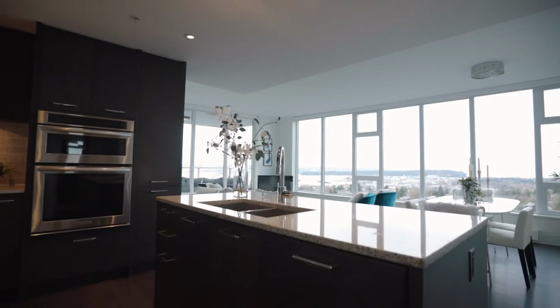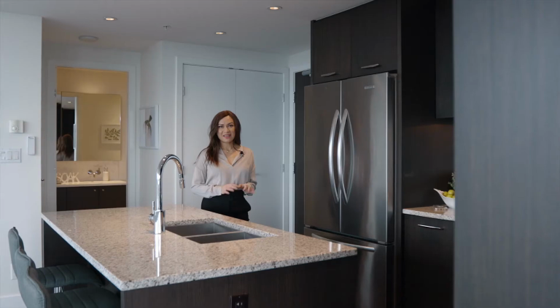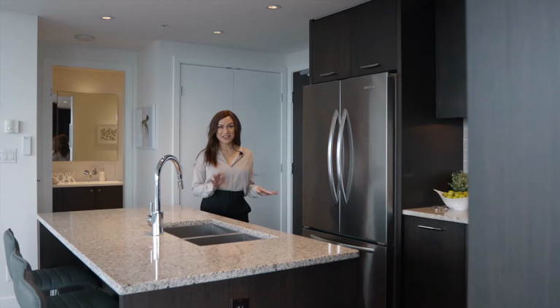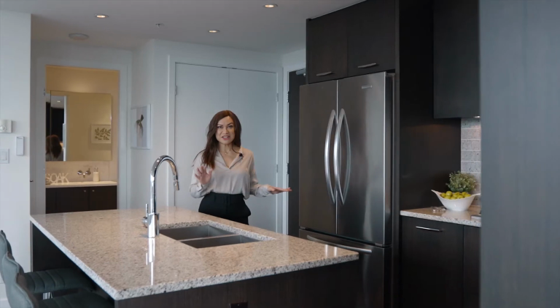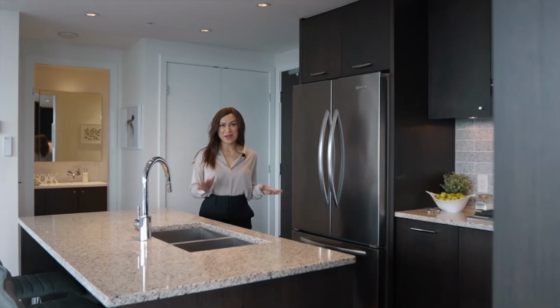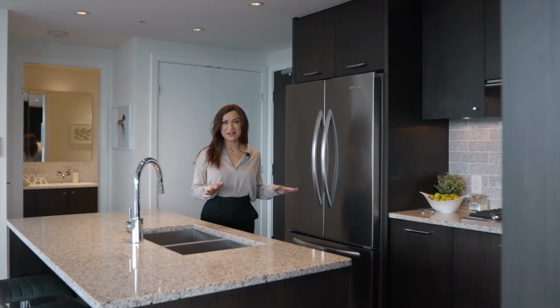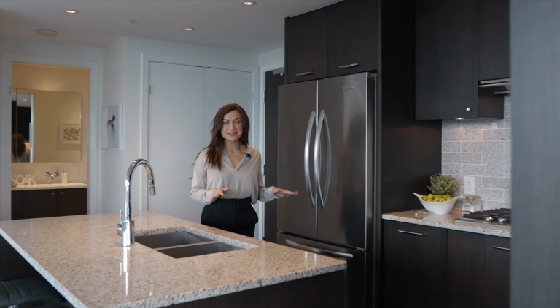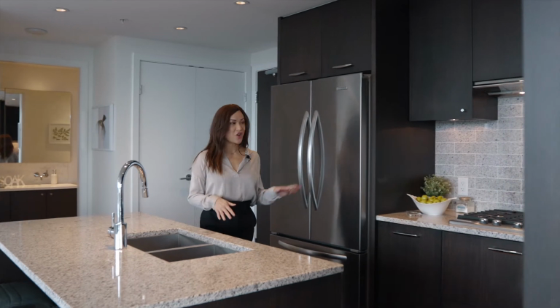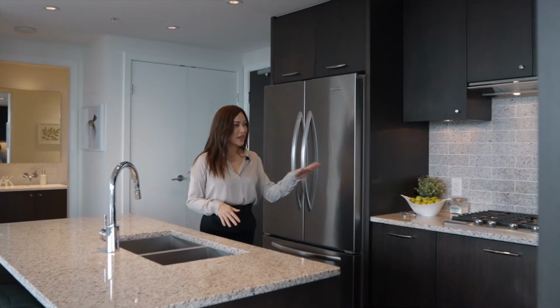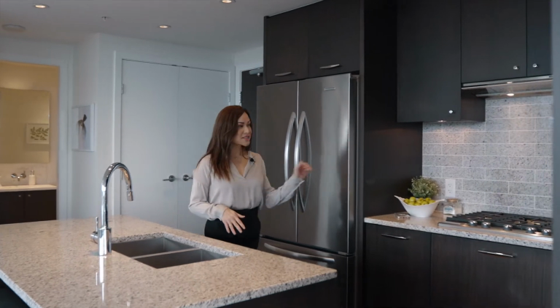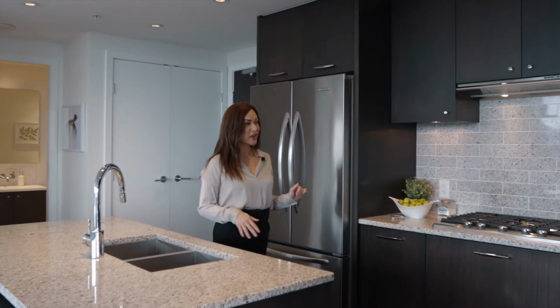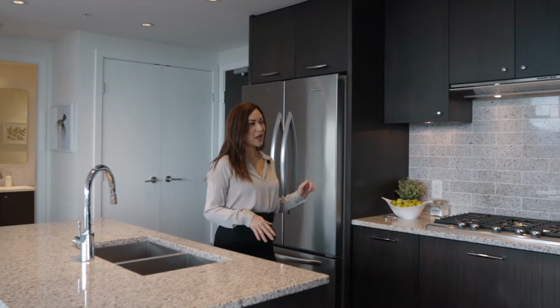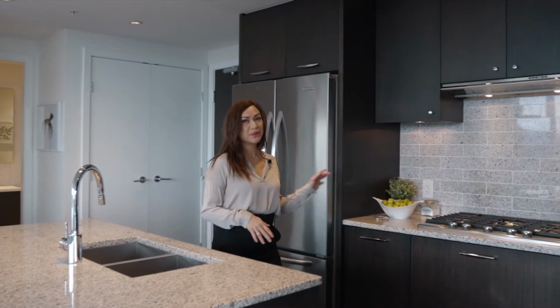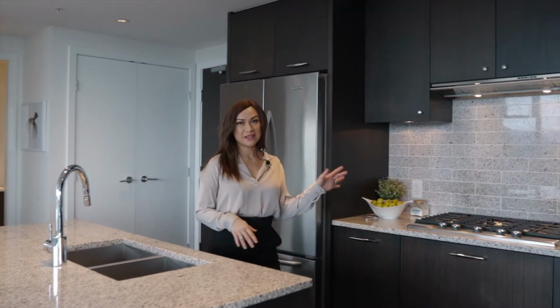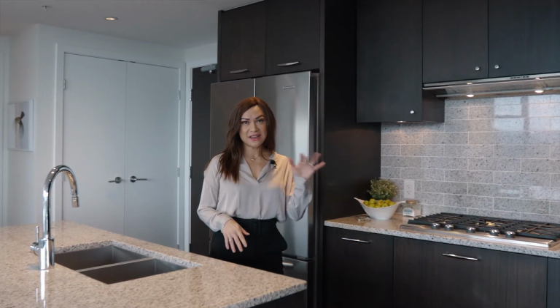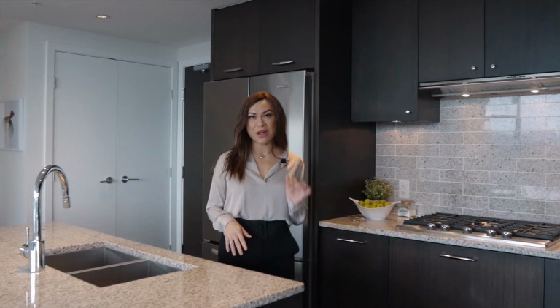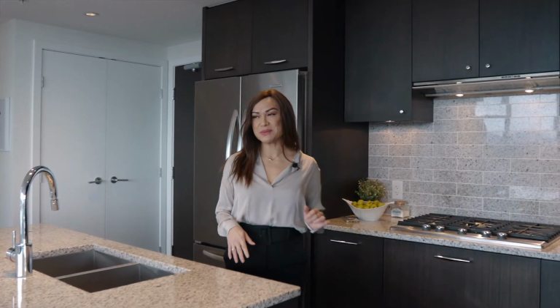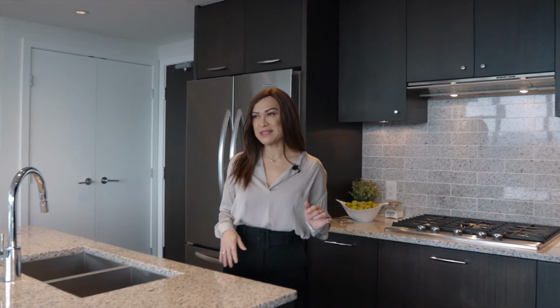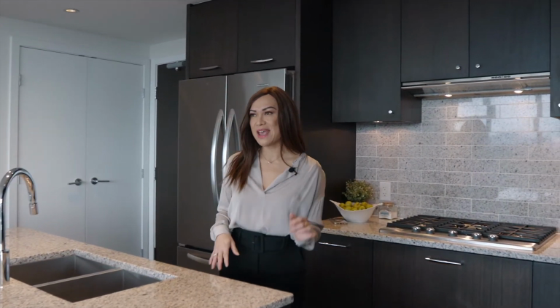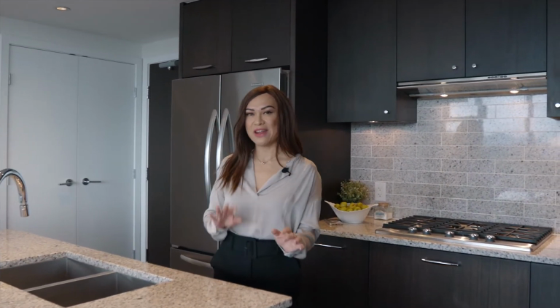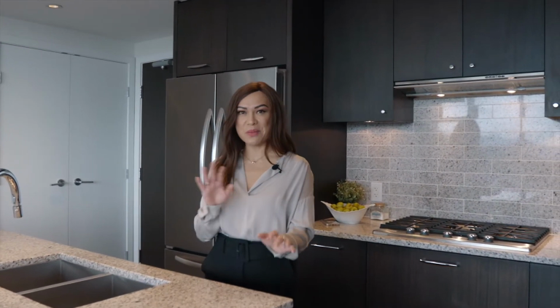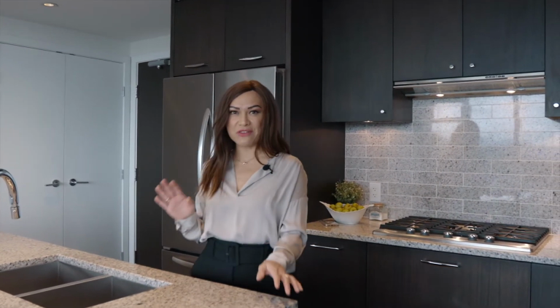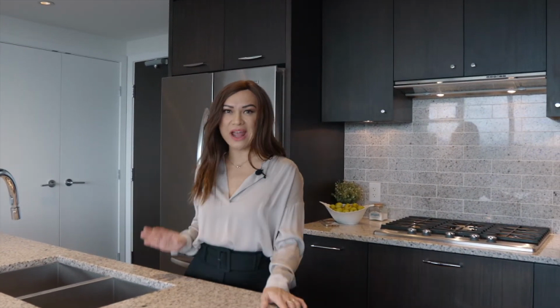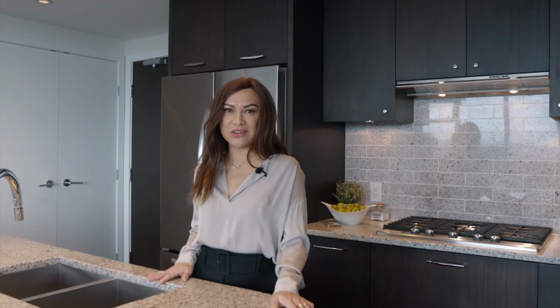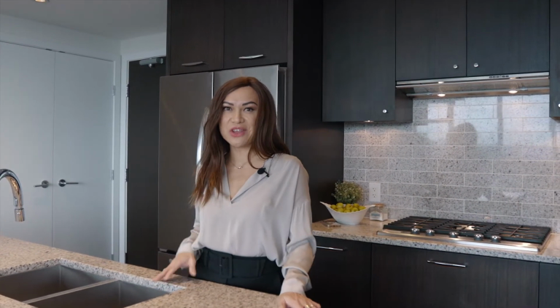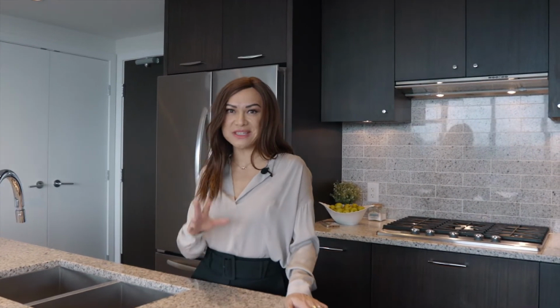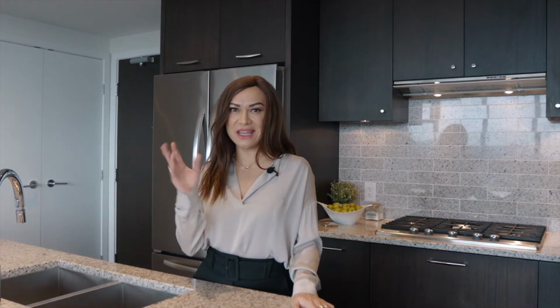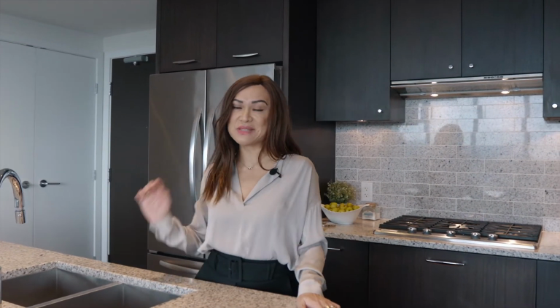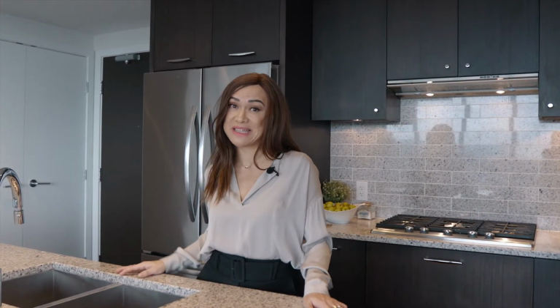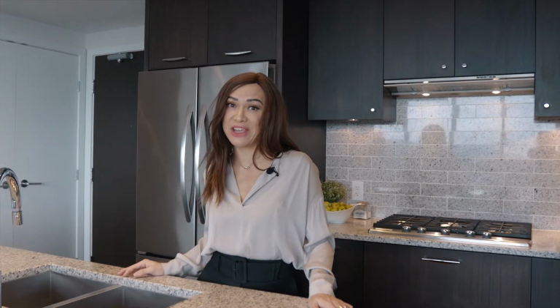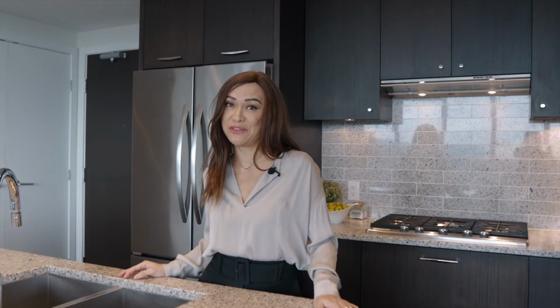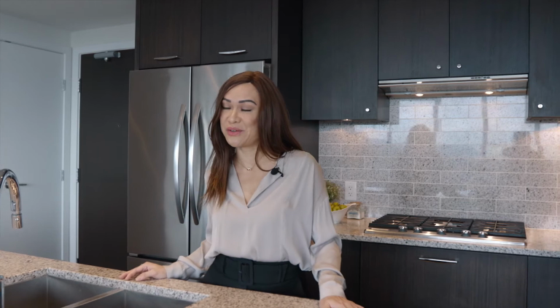The kitchen is fabulous. You've got gas cooking, plenty of cupboard space, and from every angle you can take in this spectacular view.